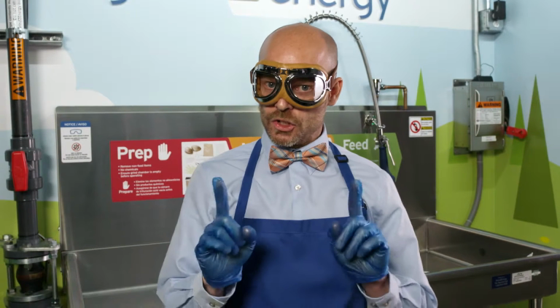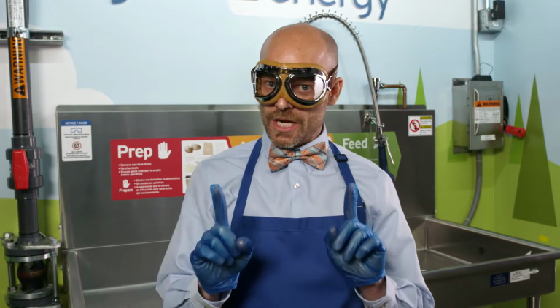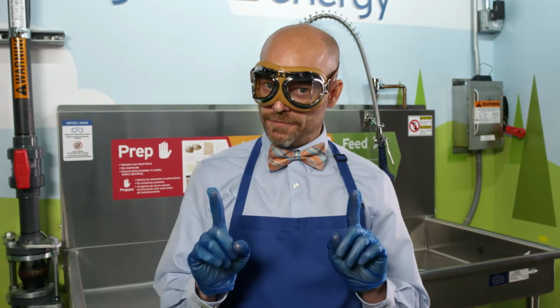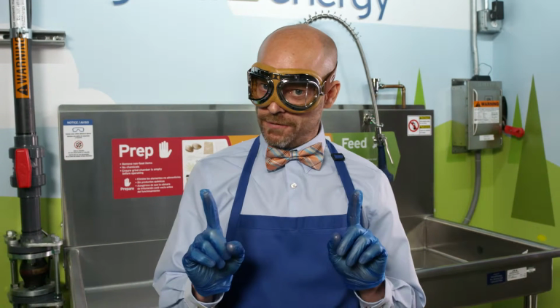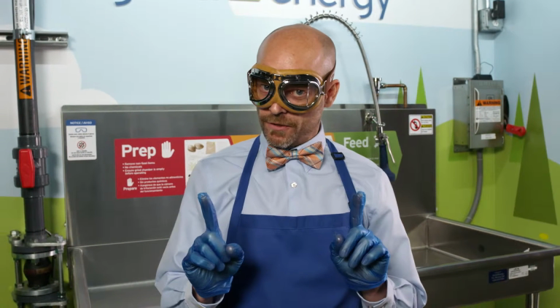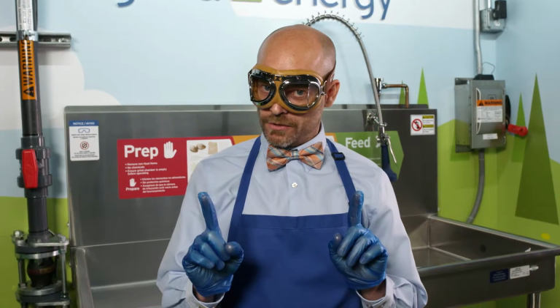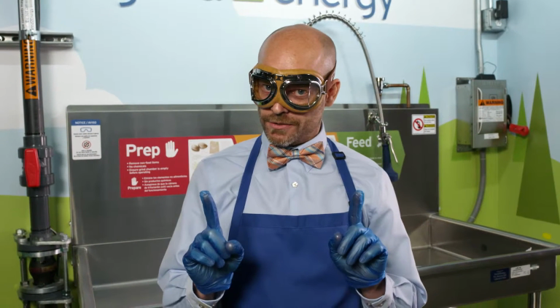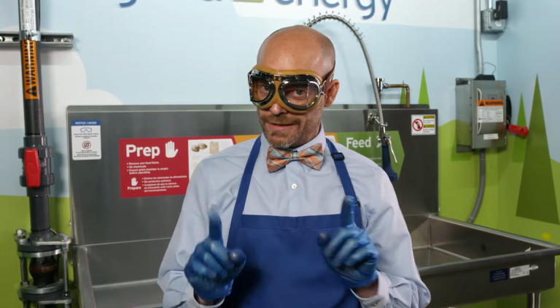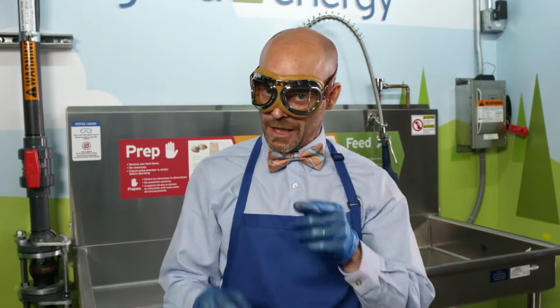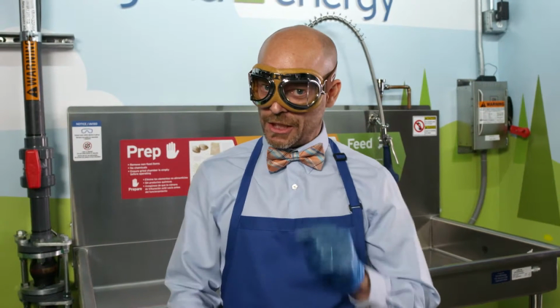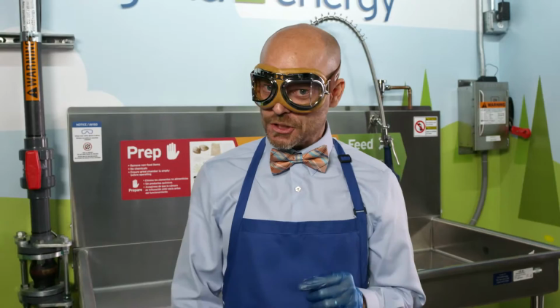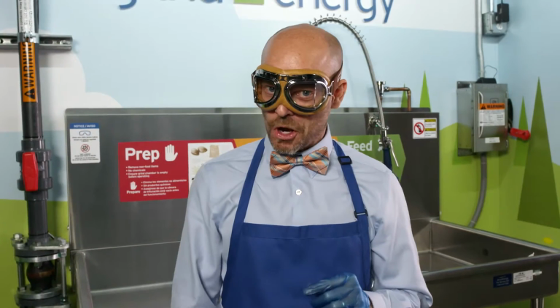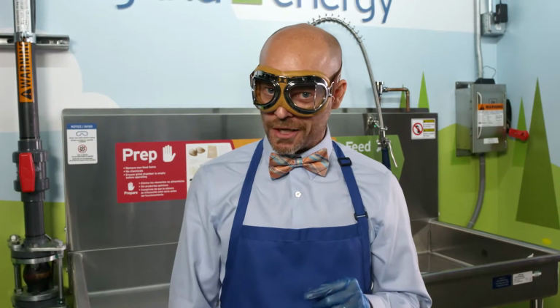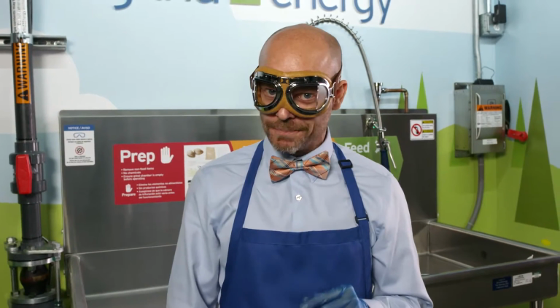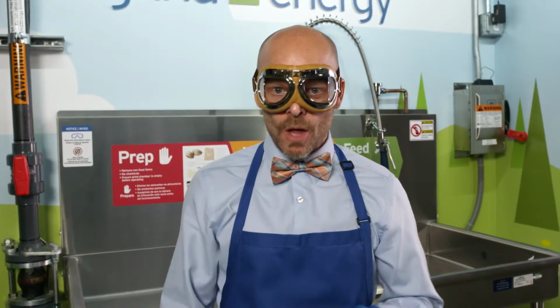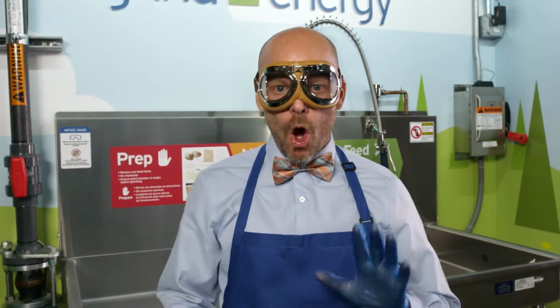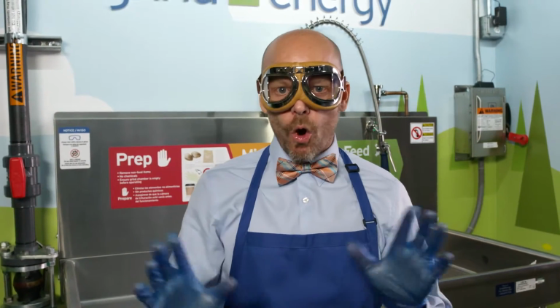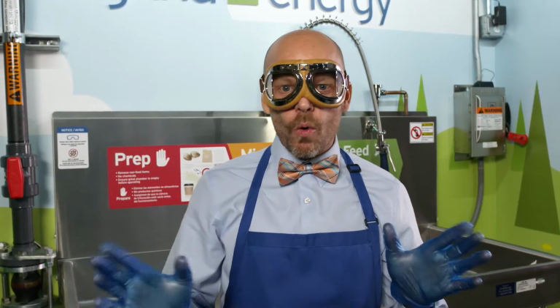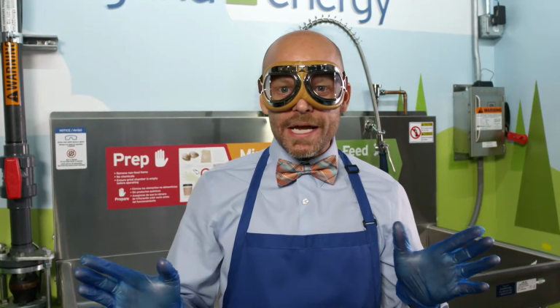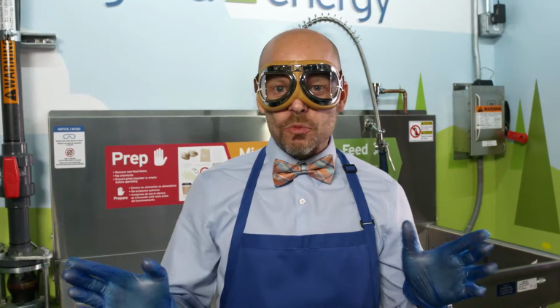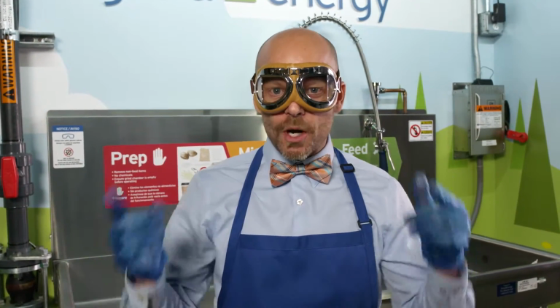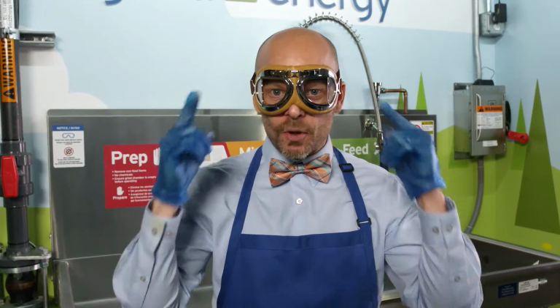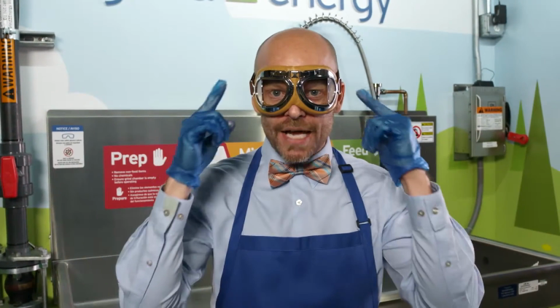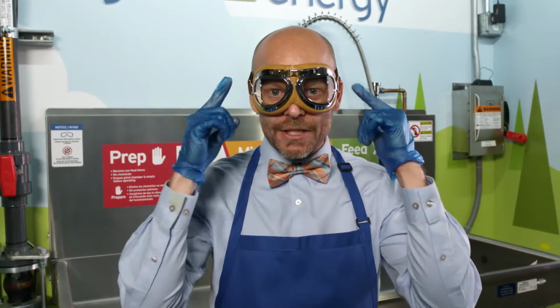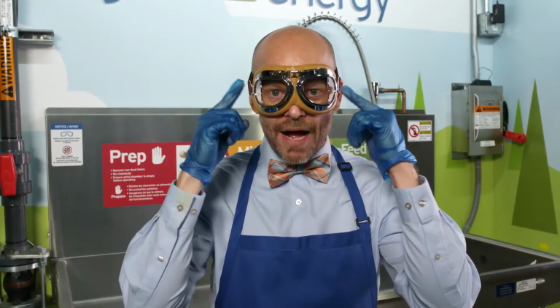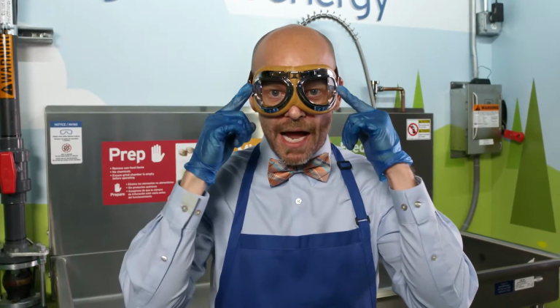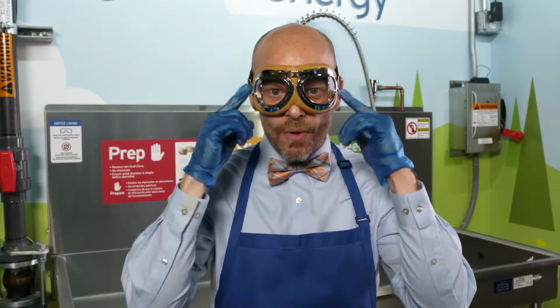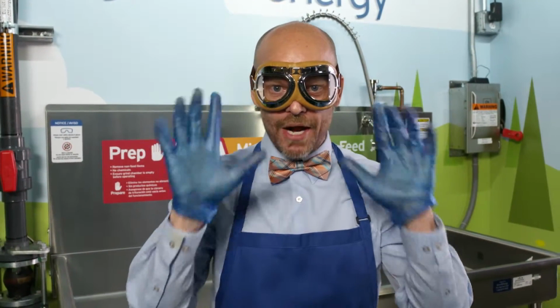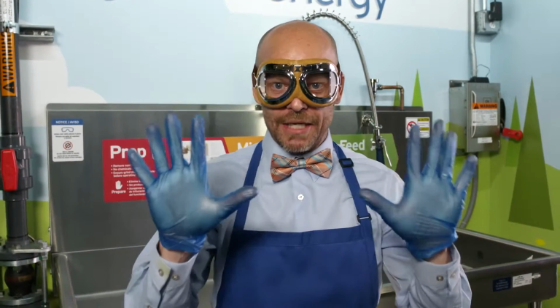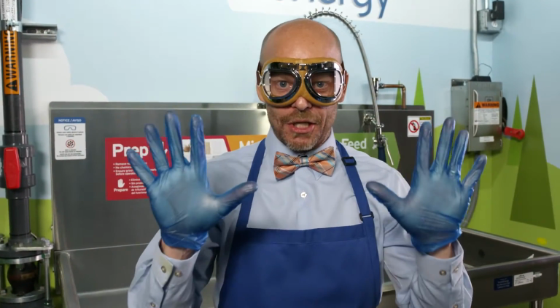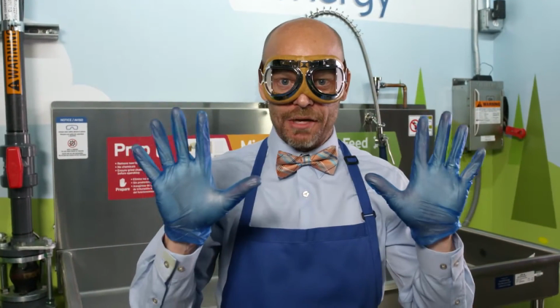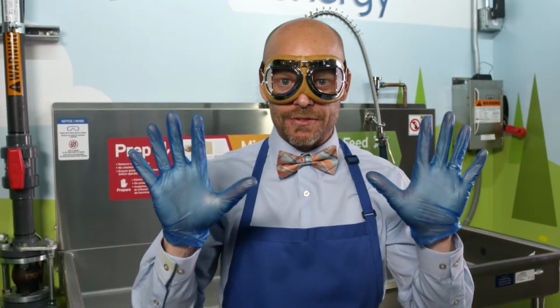Safety first. Always wear protective eyewear and gloves.